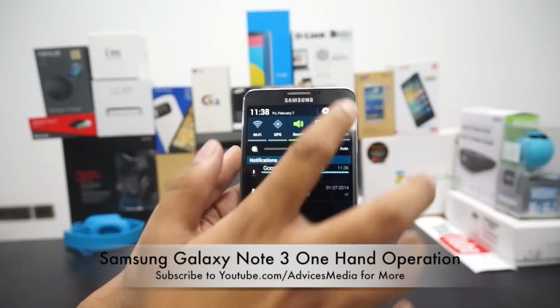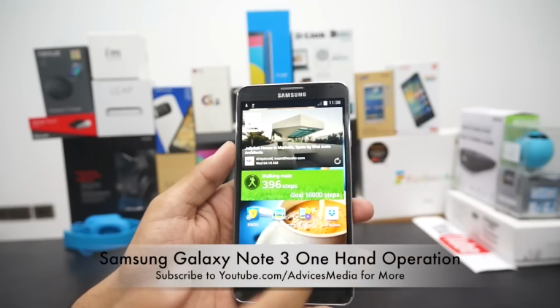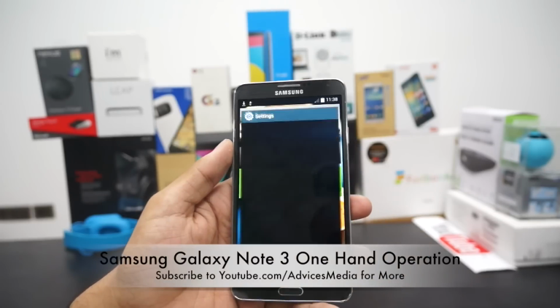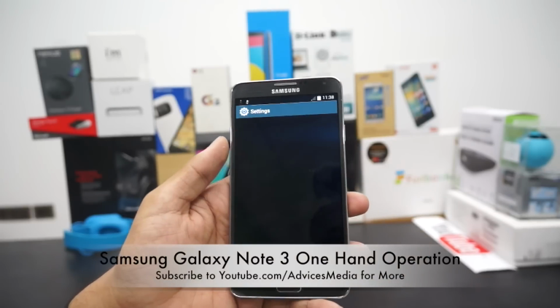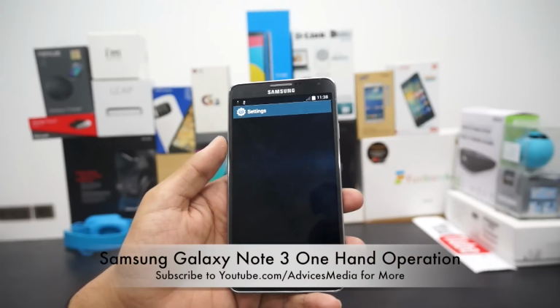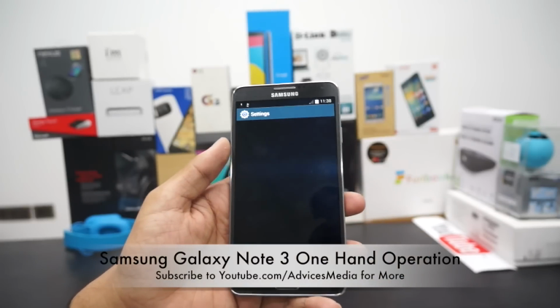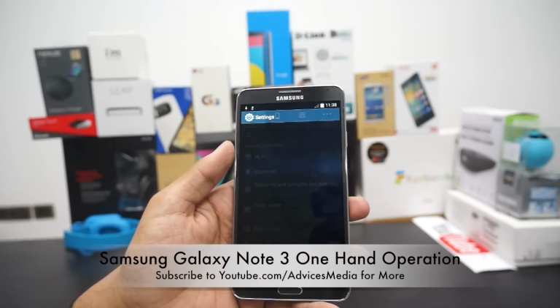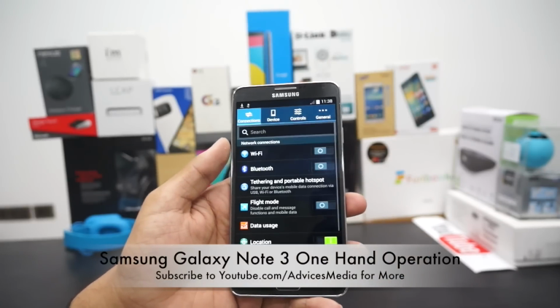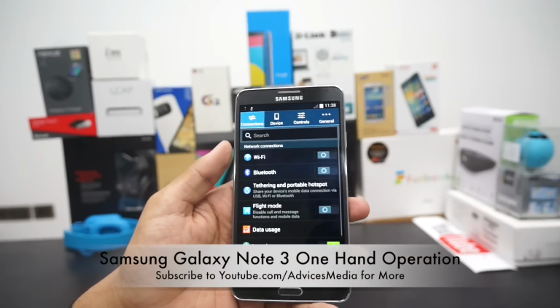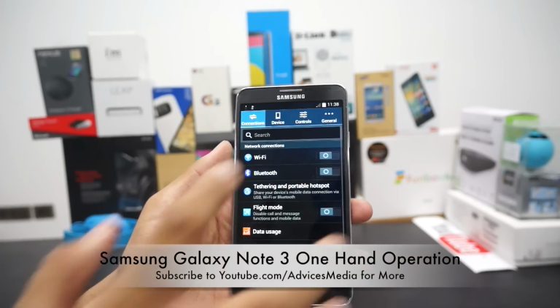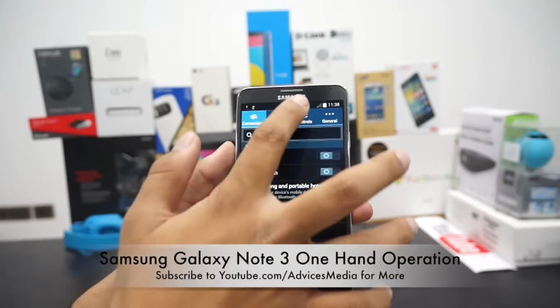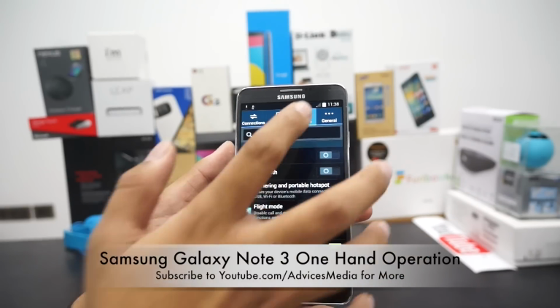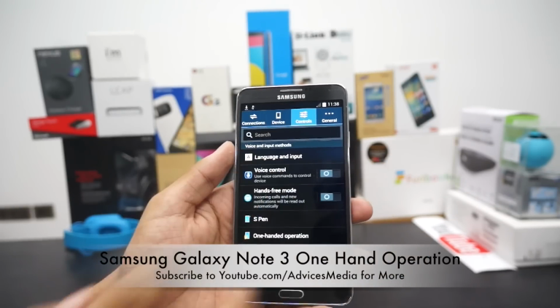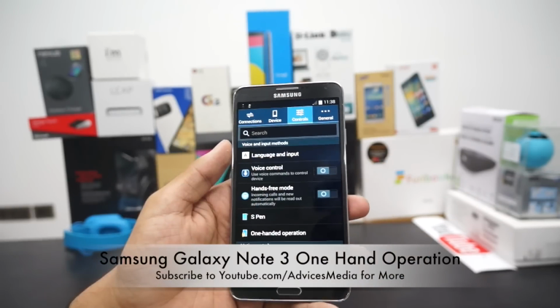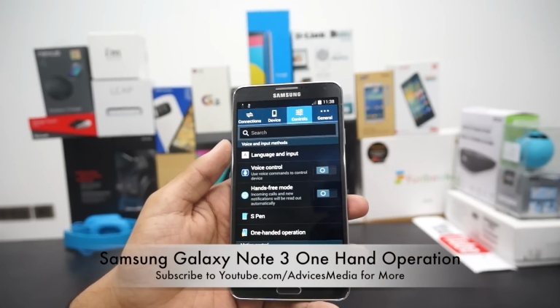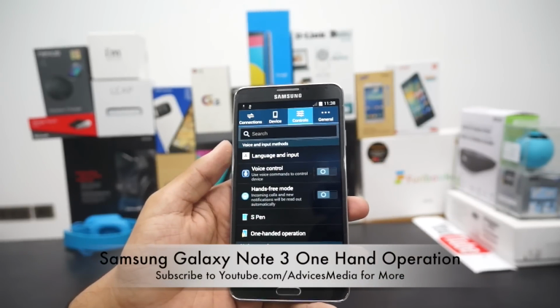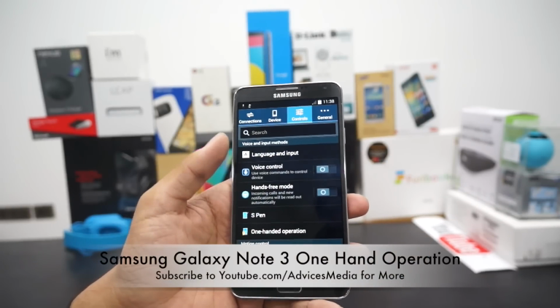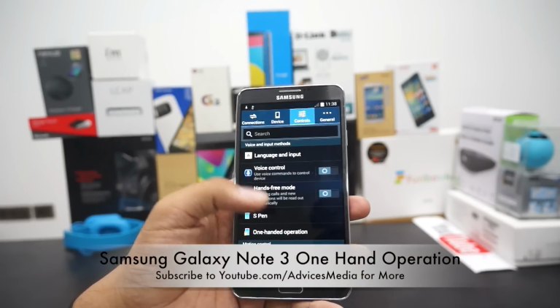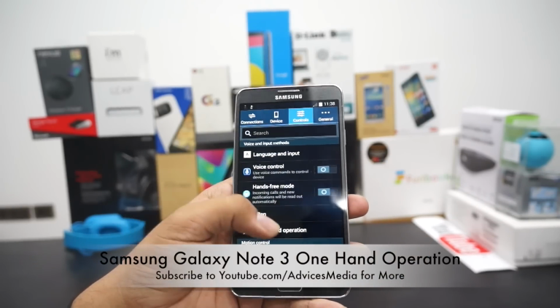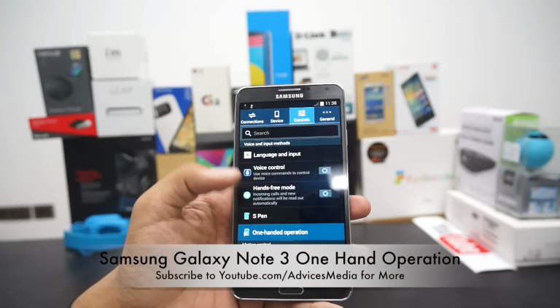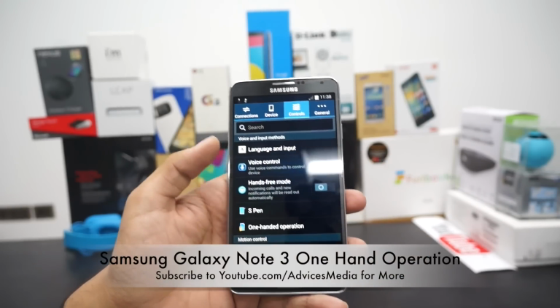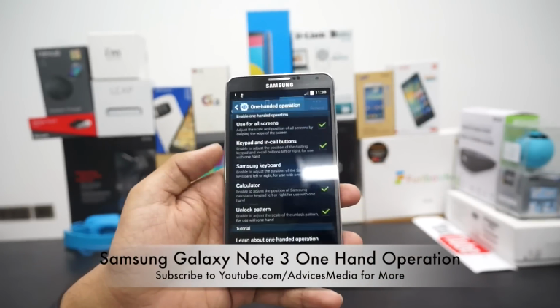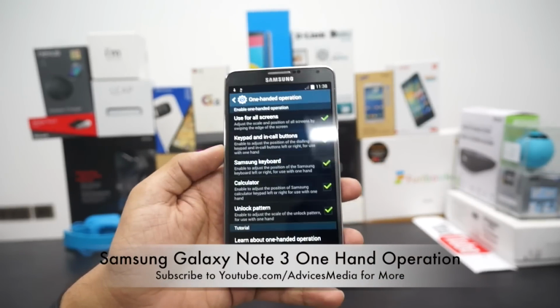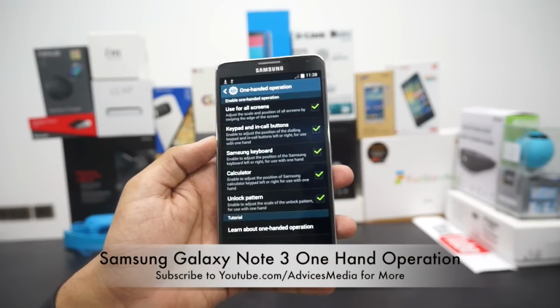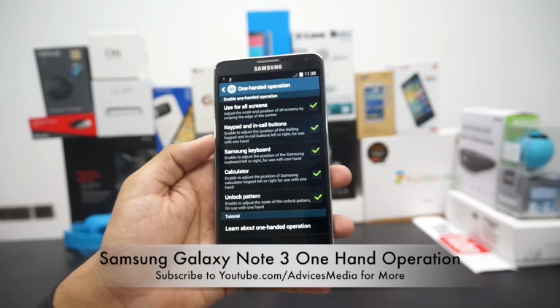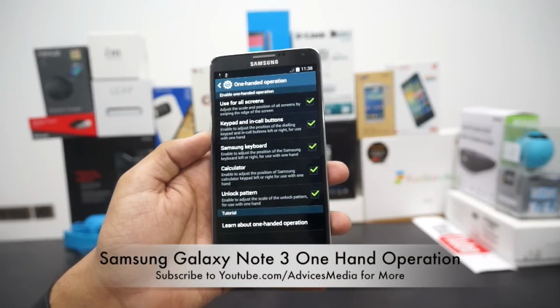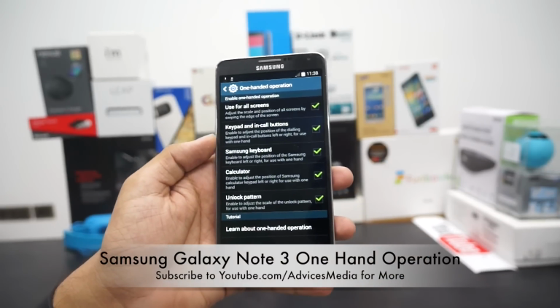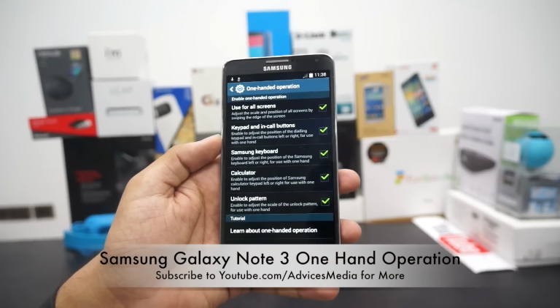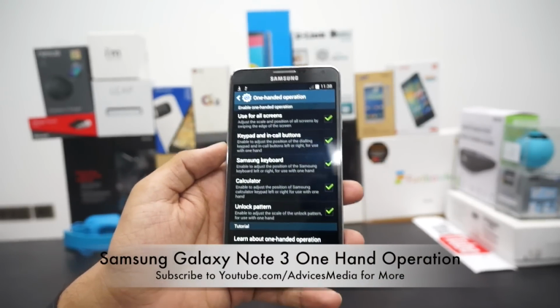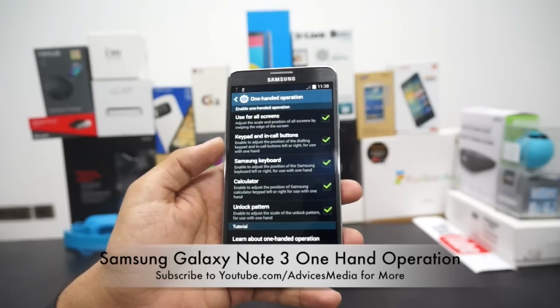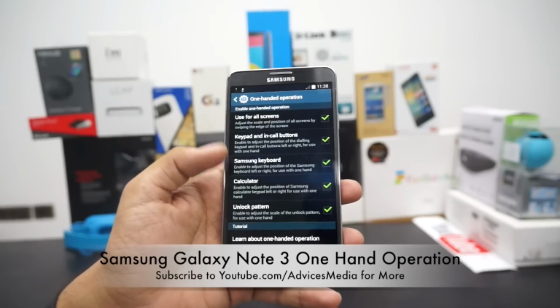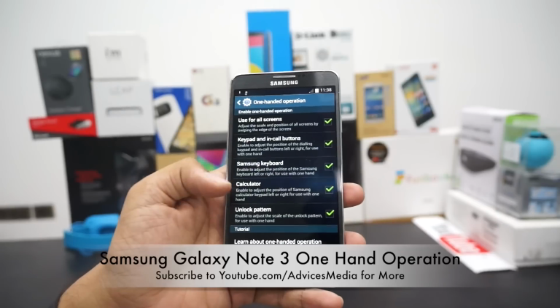Samsung has offered the option of one hand operation, which is available under Controls. Just go to this option and here you would find many different options.